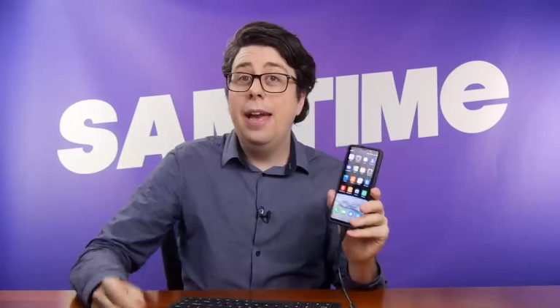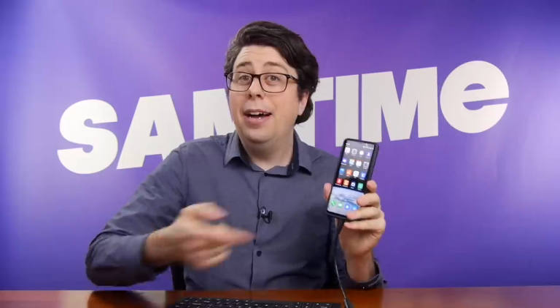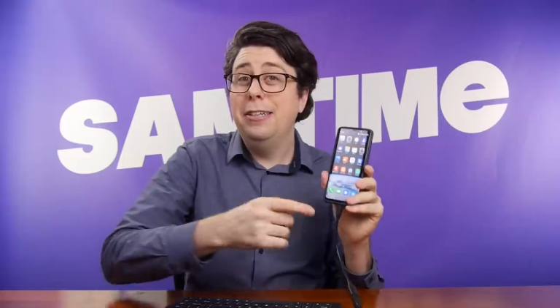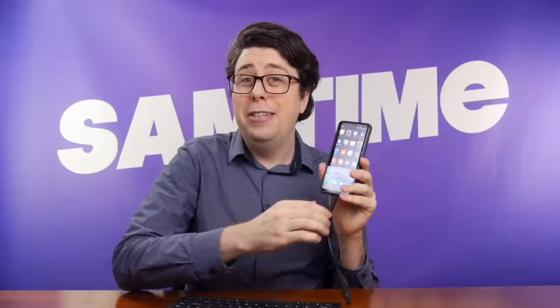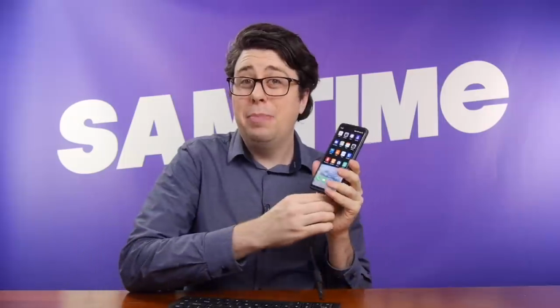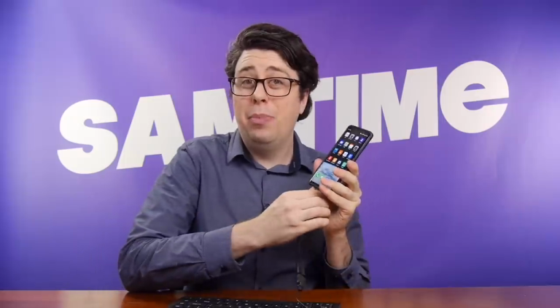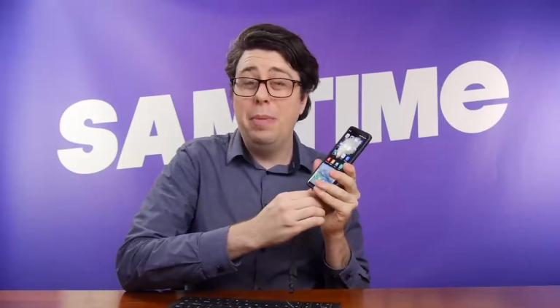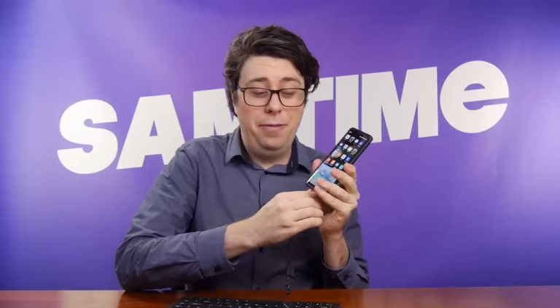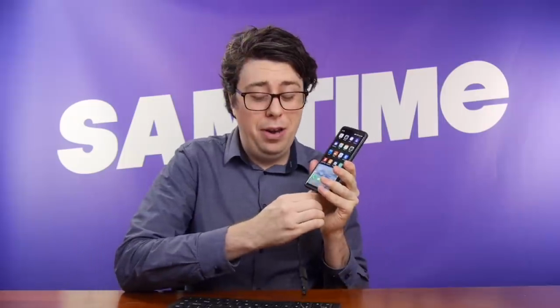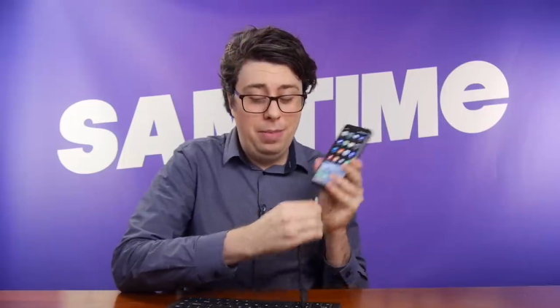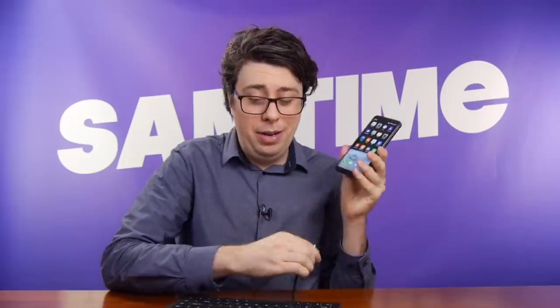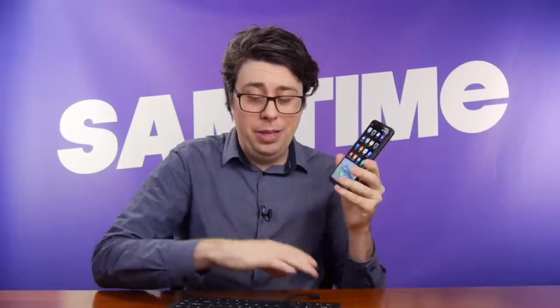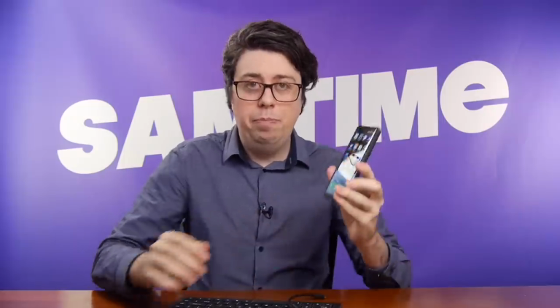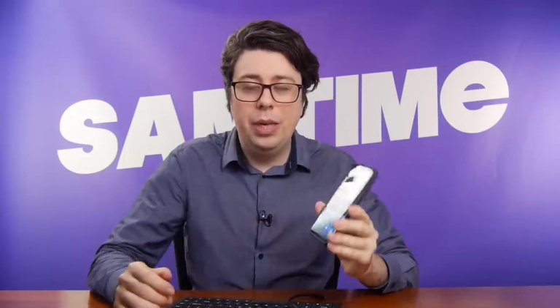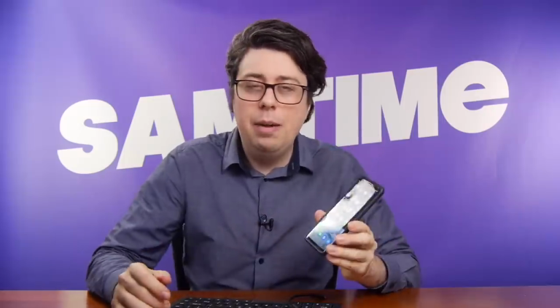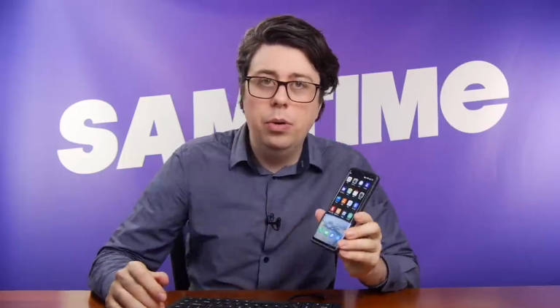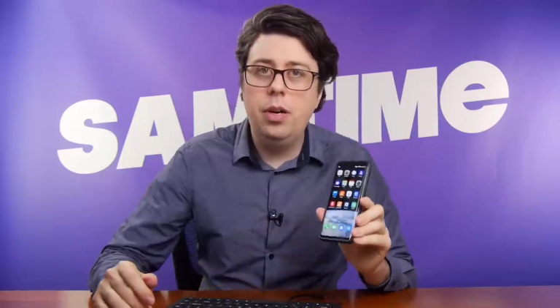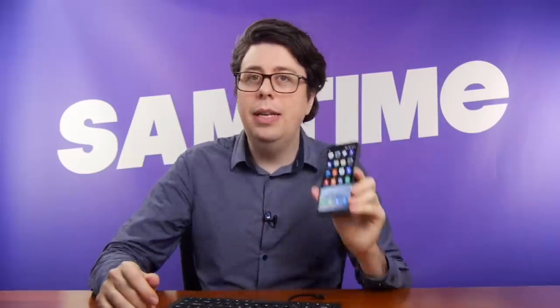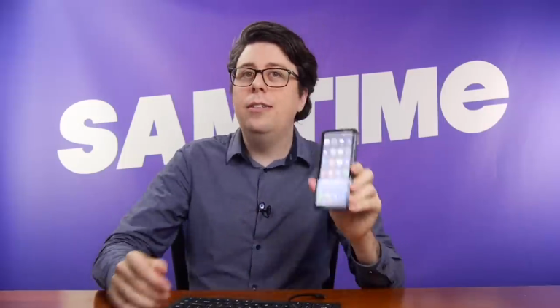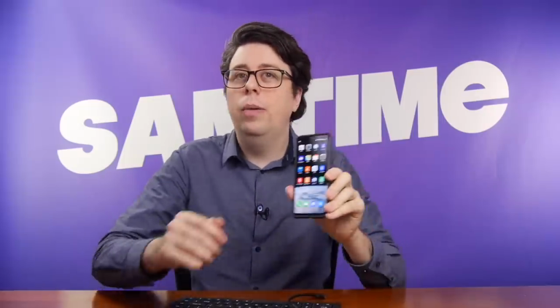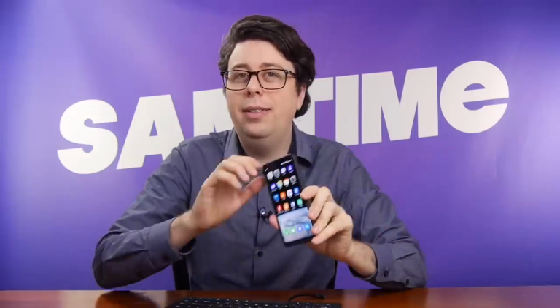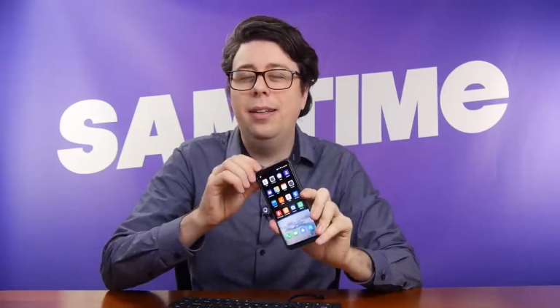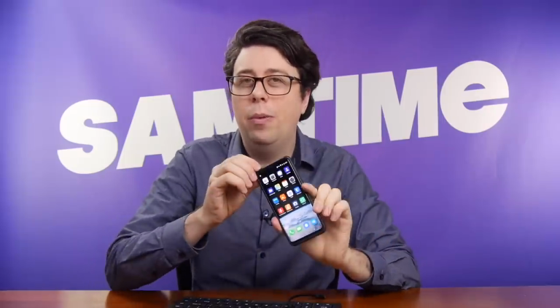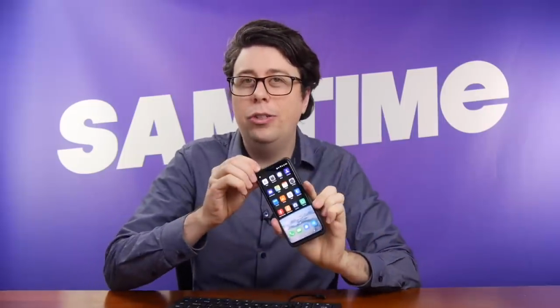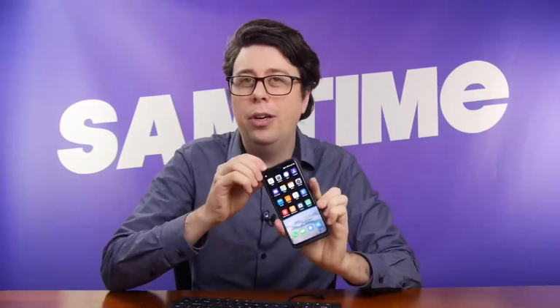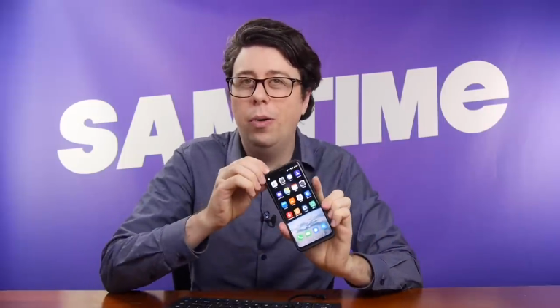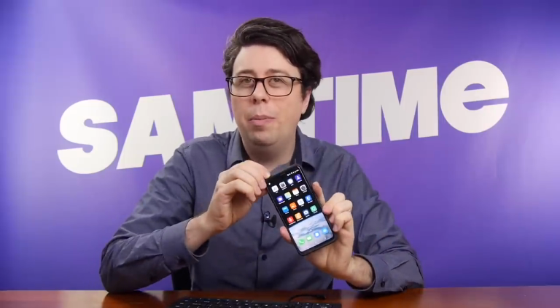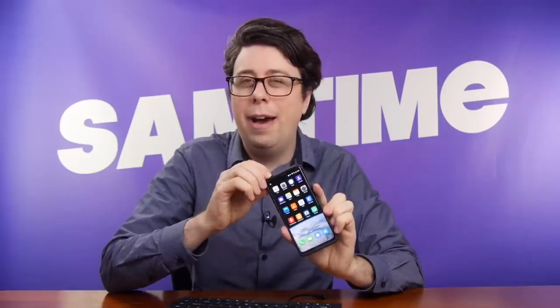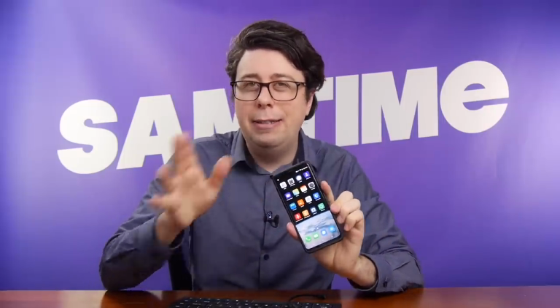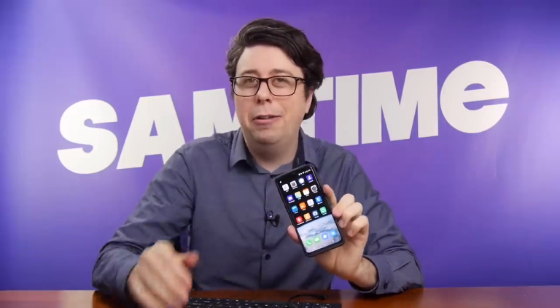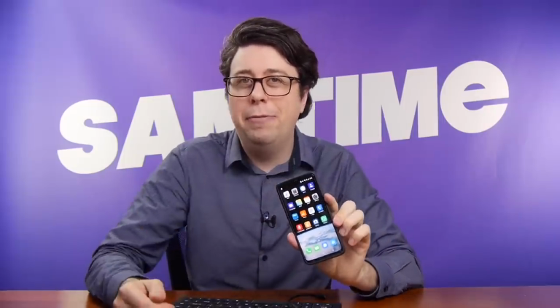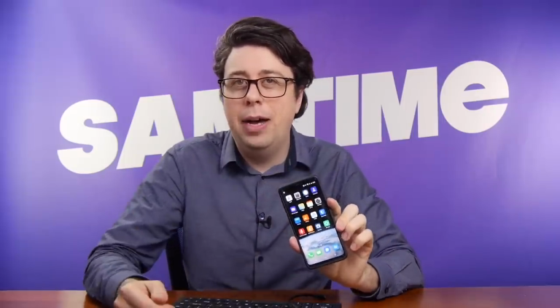I actually use this as my primary phone, maybe not with a keyboard. So it is a real deal and I want to show you all about it. It's a lot of fun.